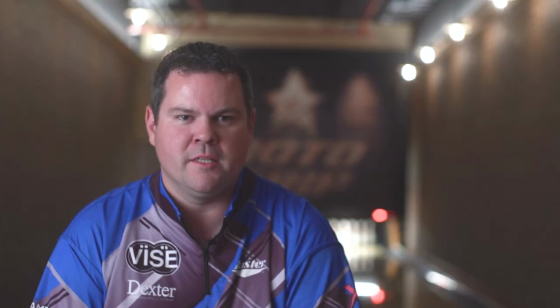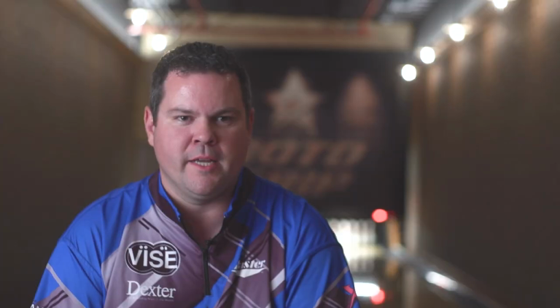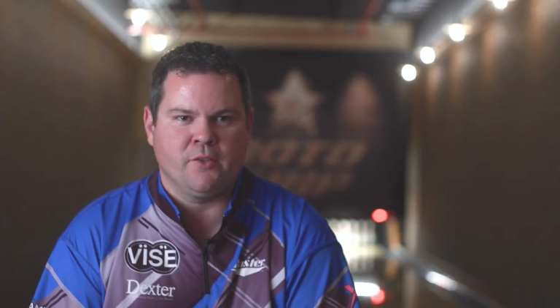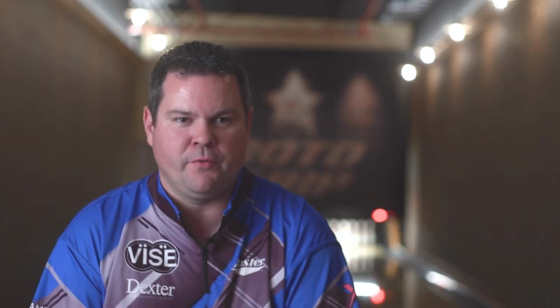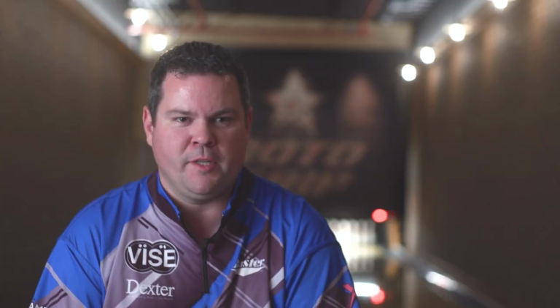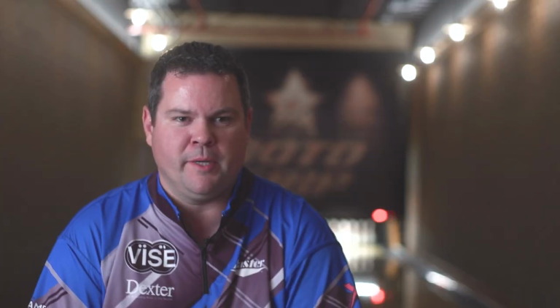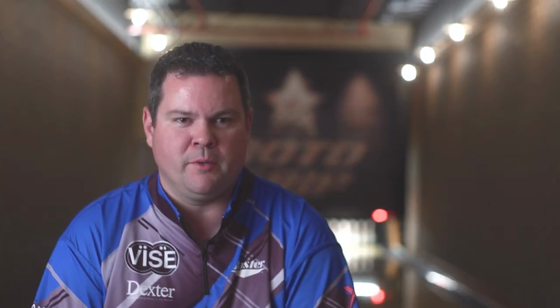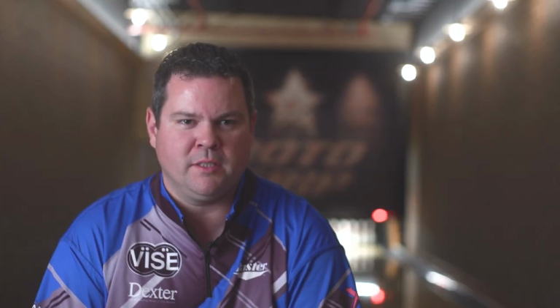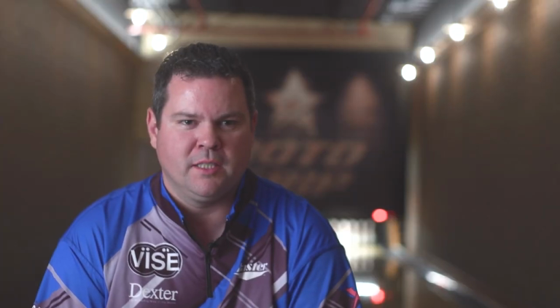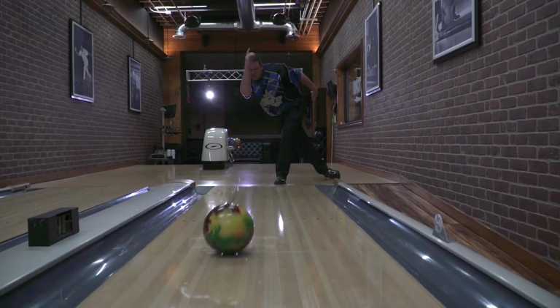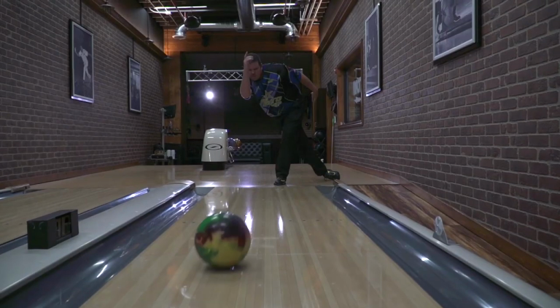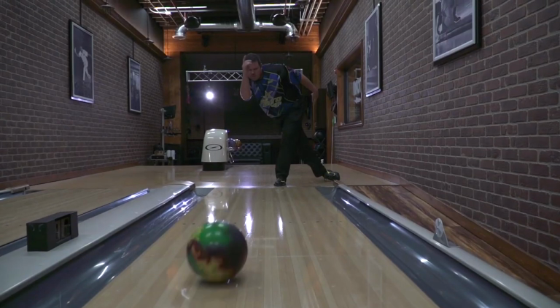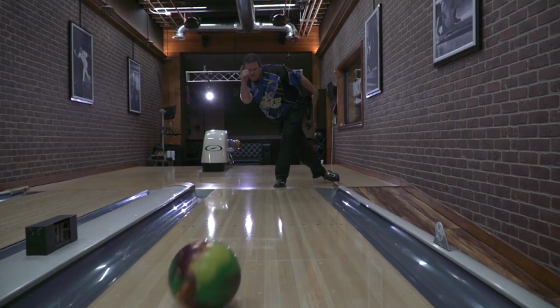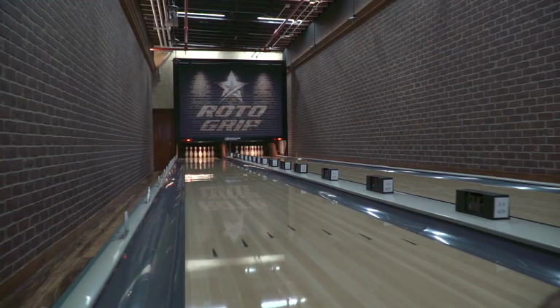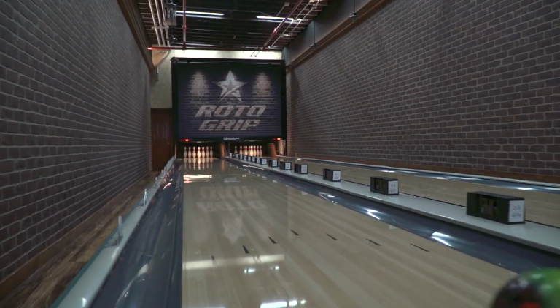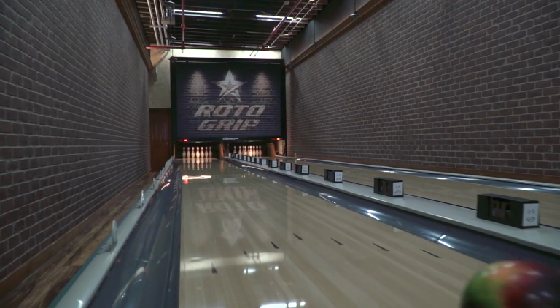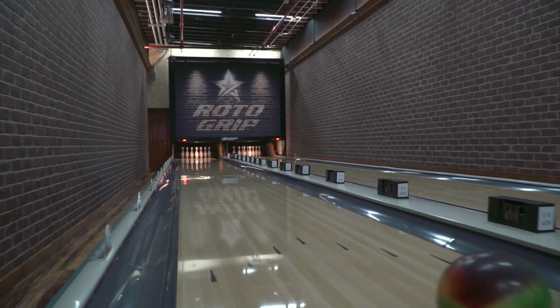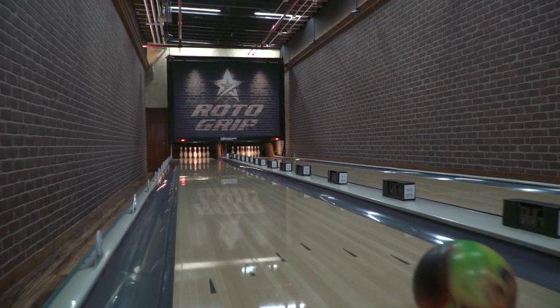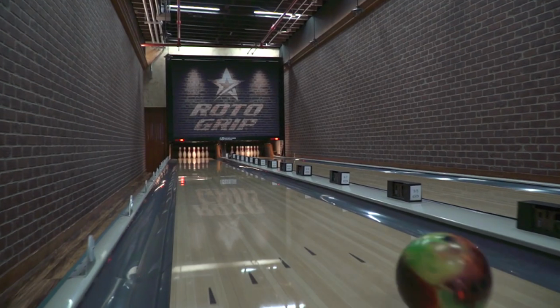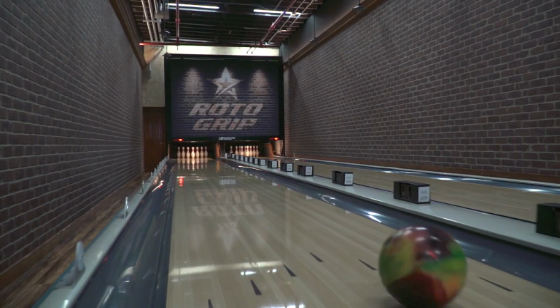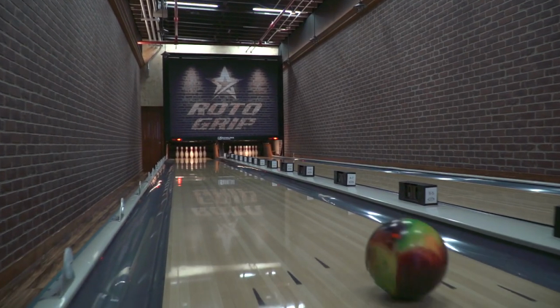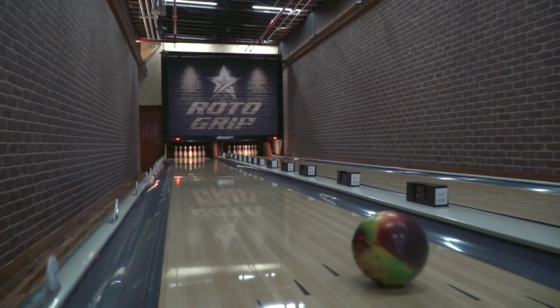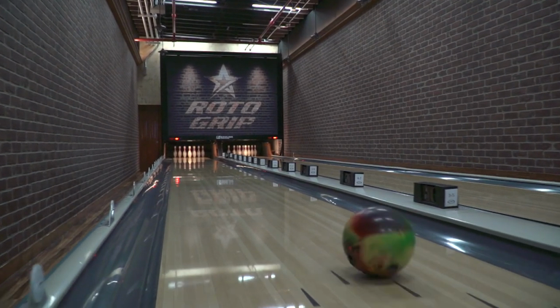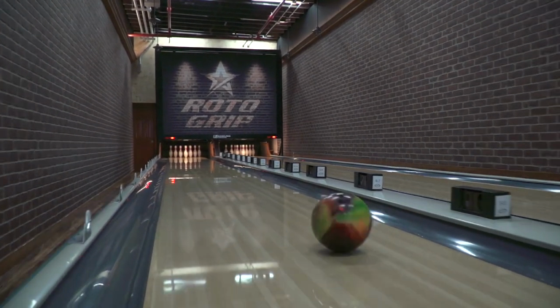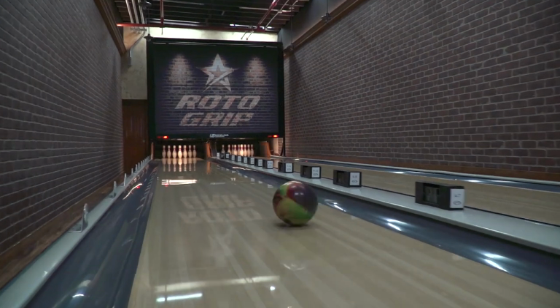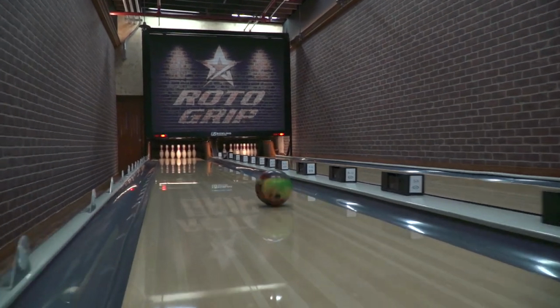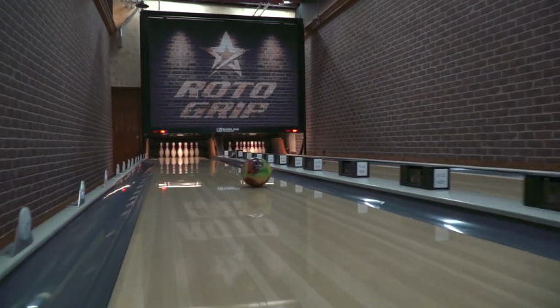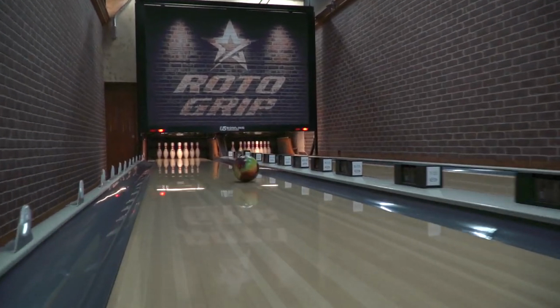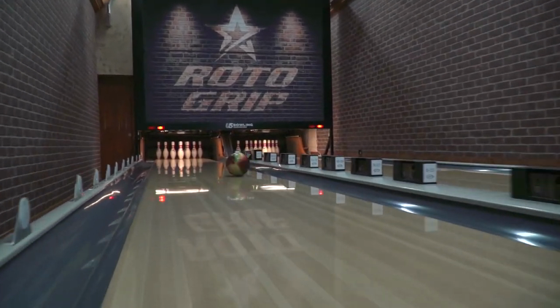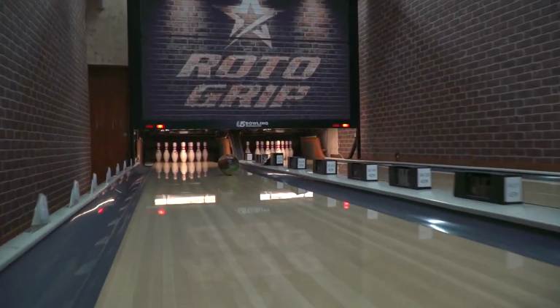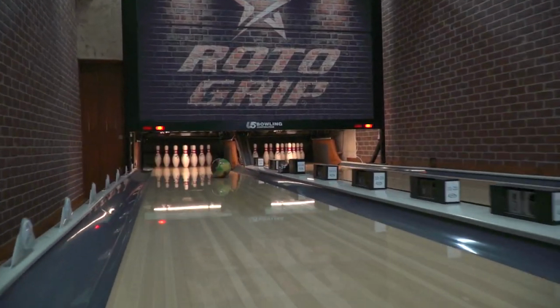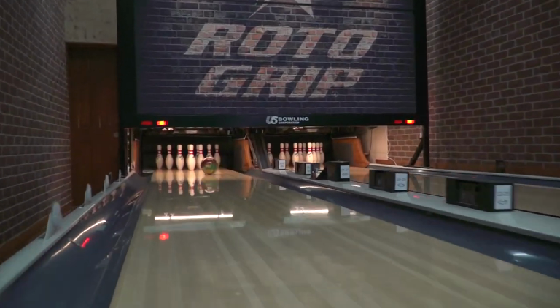Today, I throw 15-pound balls because I believe with 15, you actually kind of want the ball to deflect to create the proper angles through the pins.